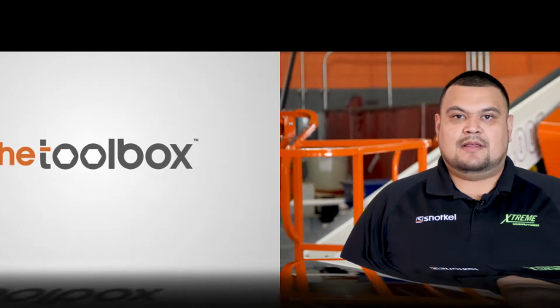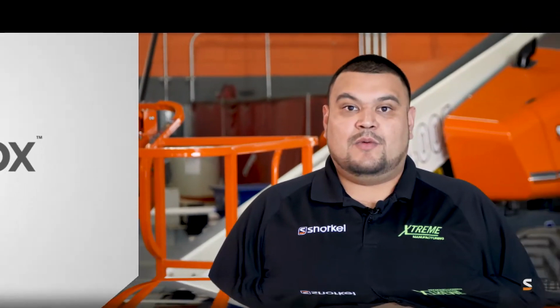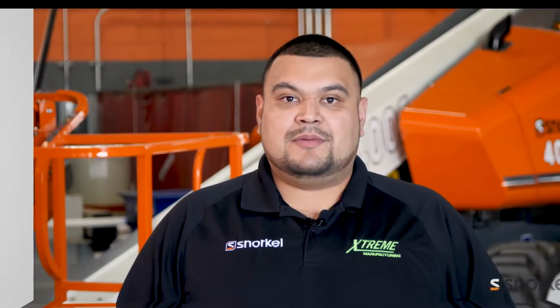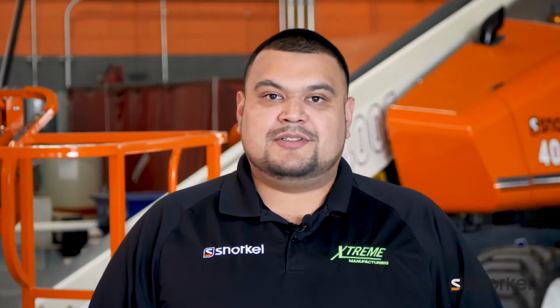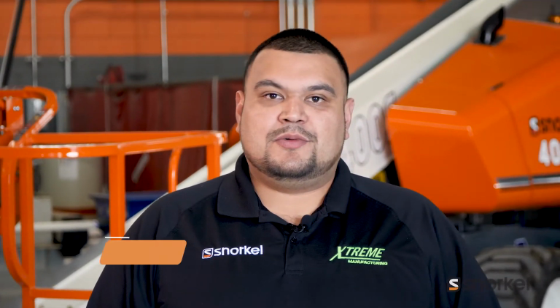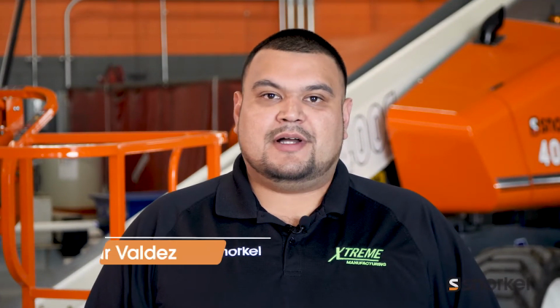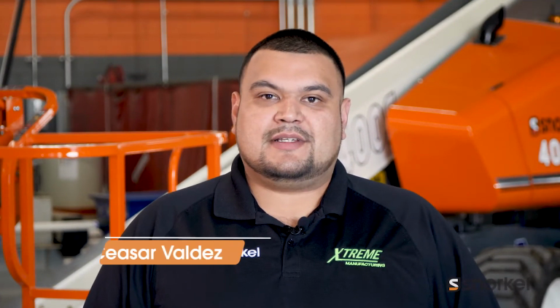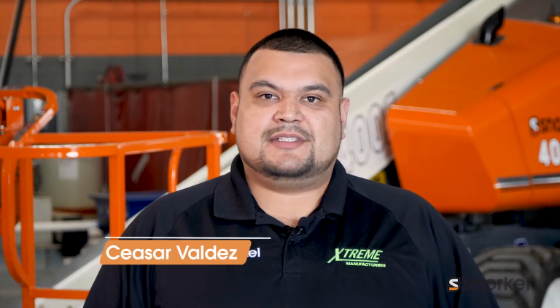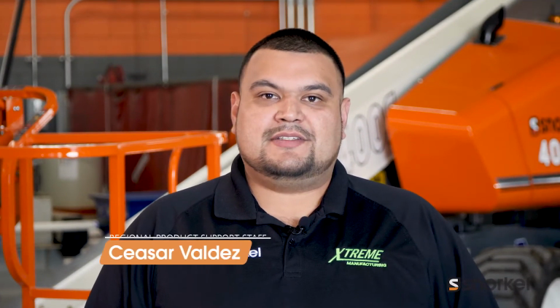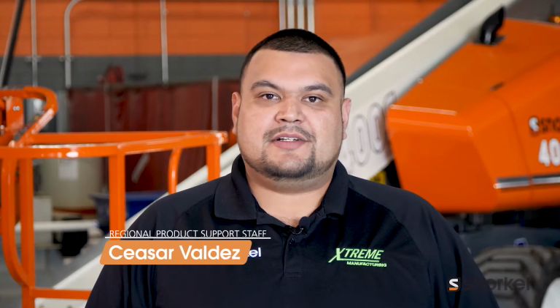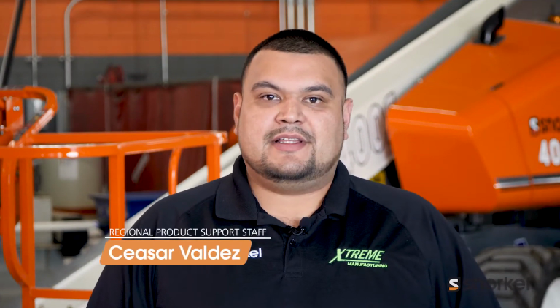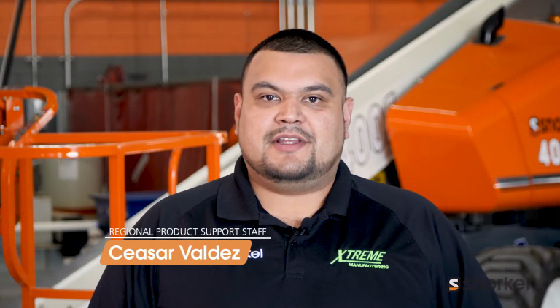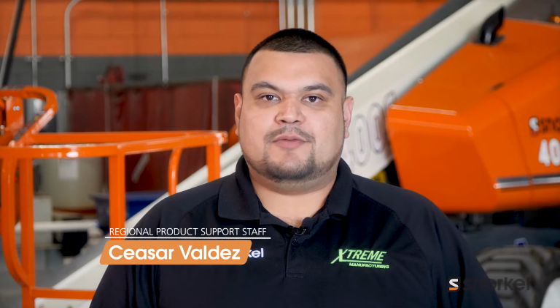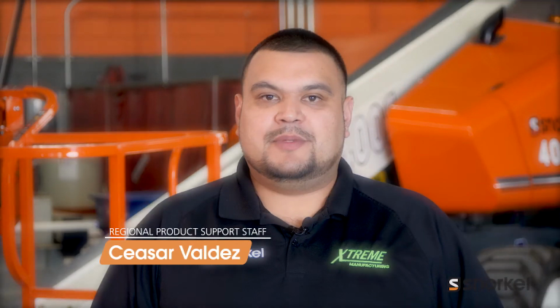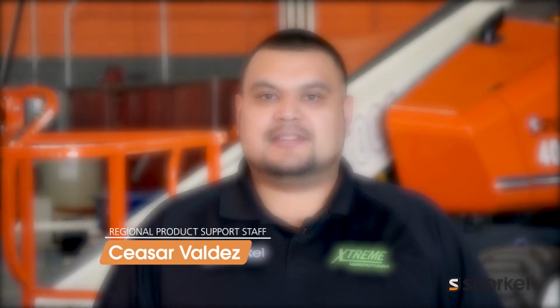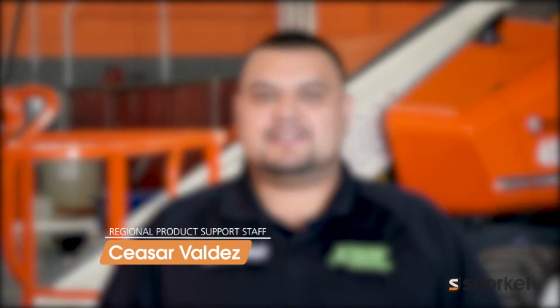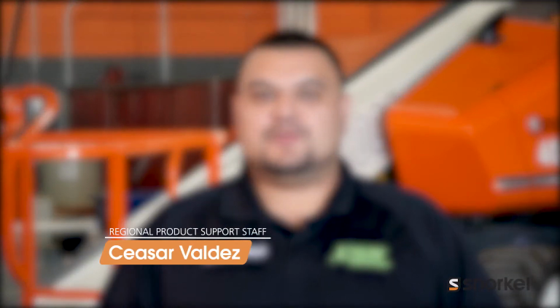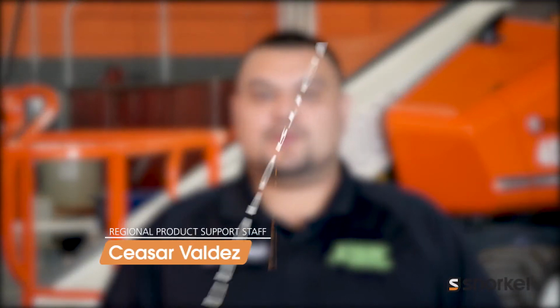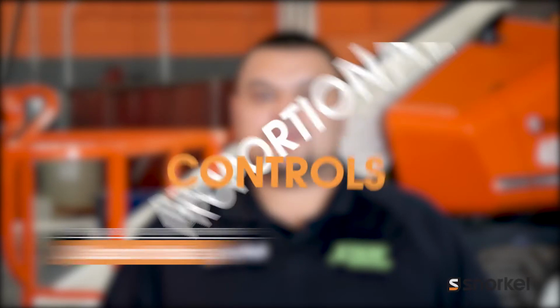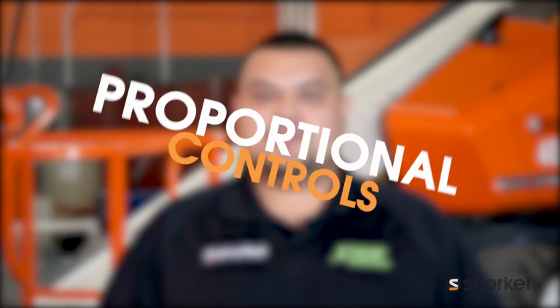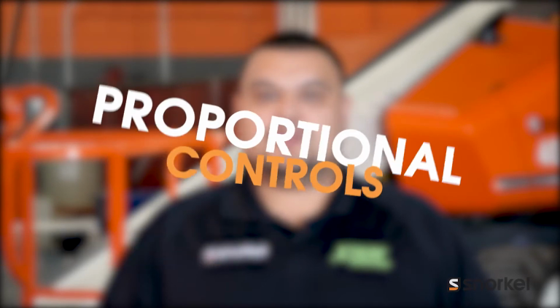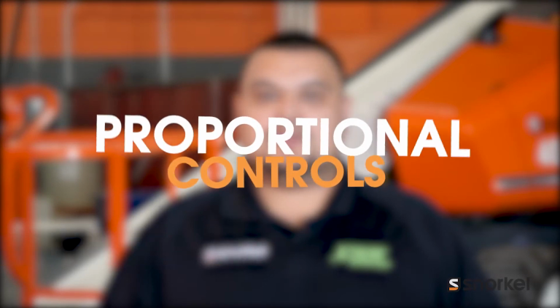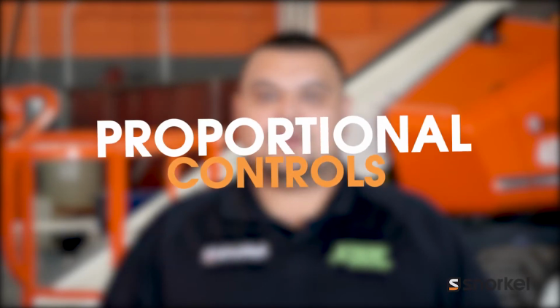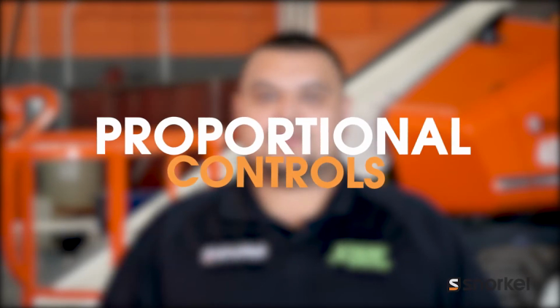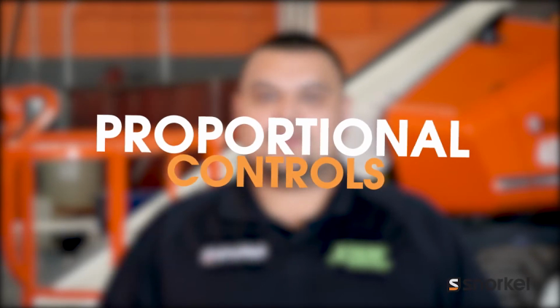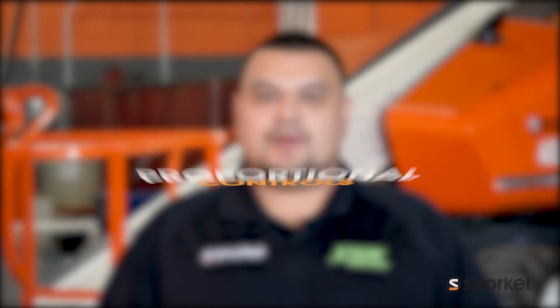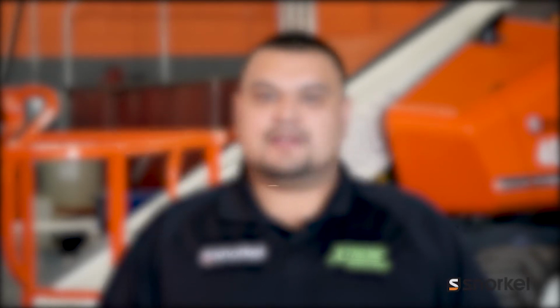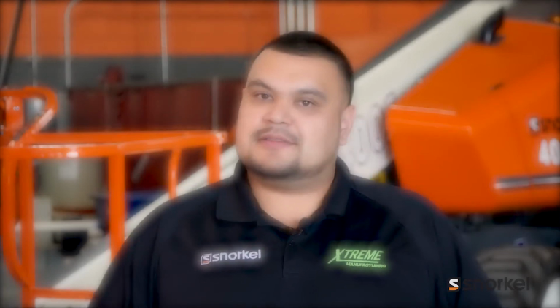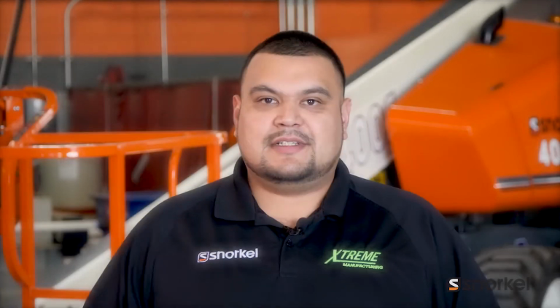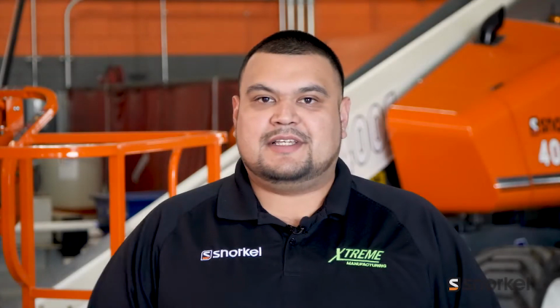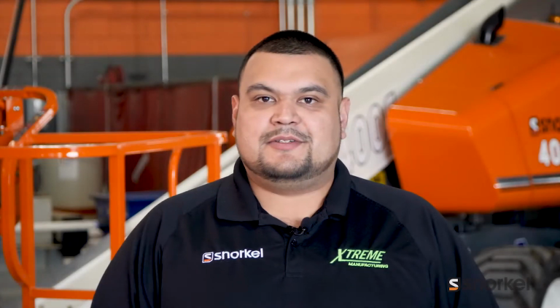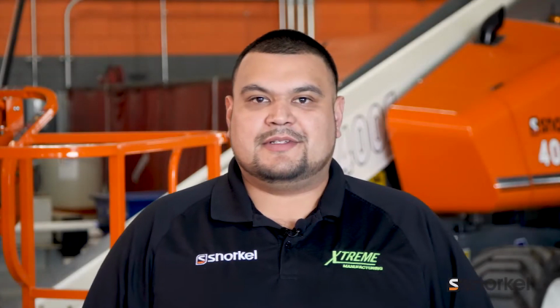Welcome to the Toolbox. I'm Cesar and today we'll be discussing proportional controls on our snorkel products. Let's get to it.